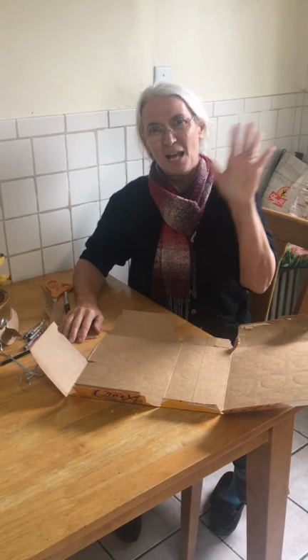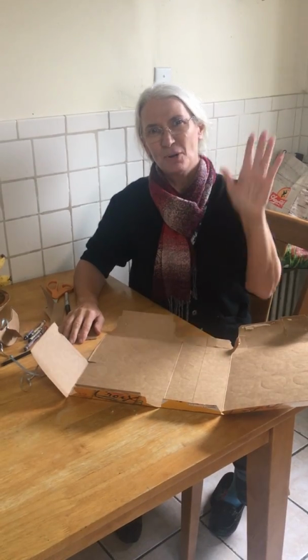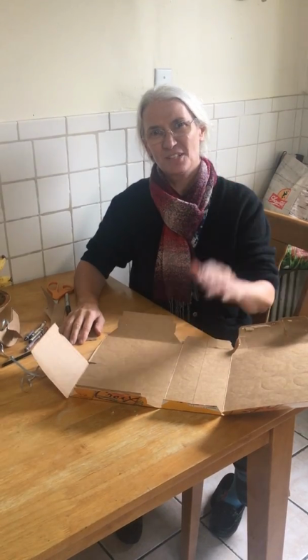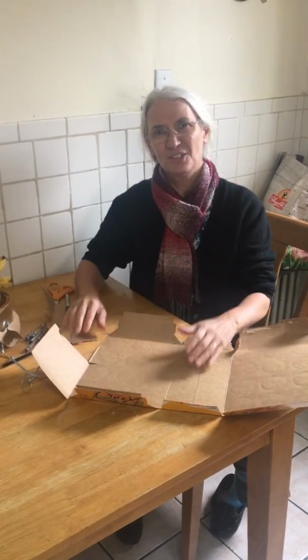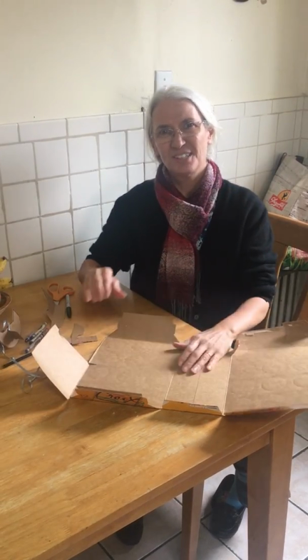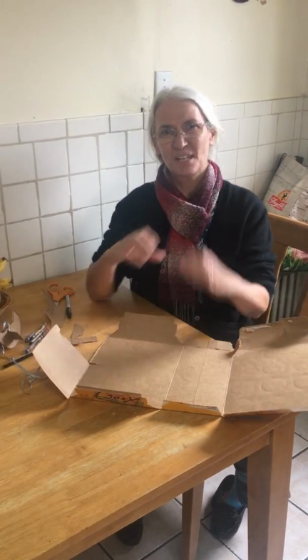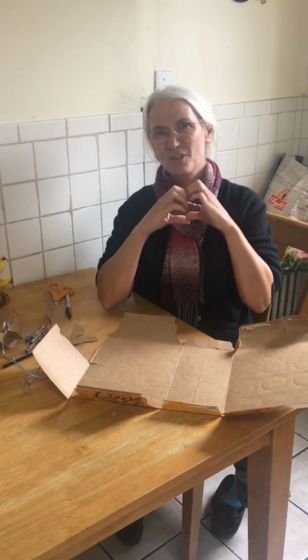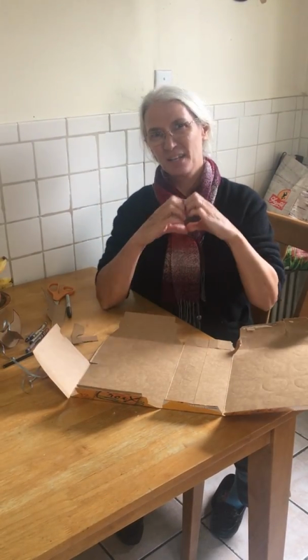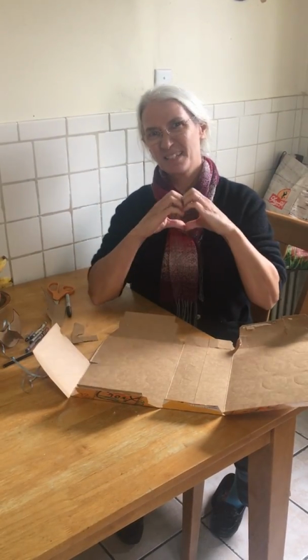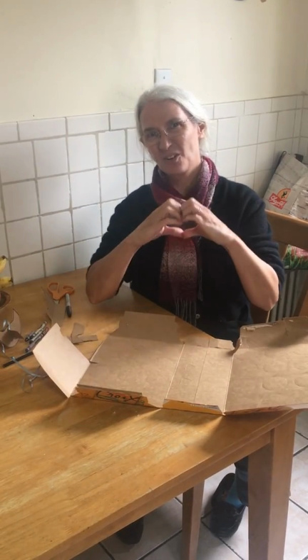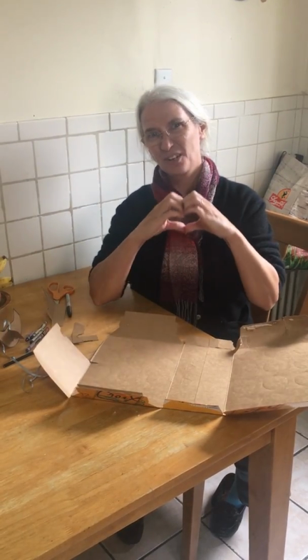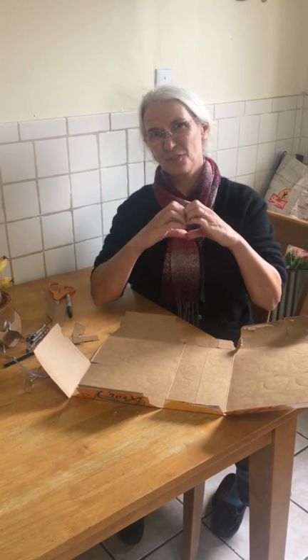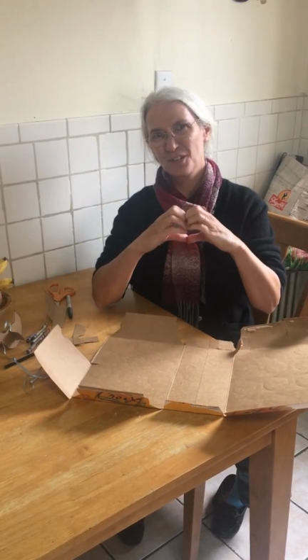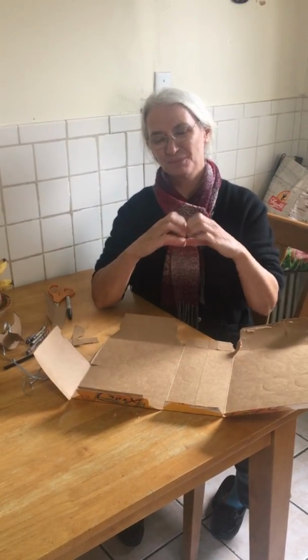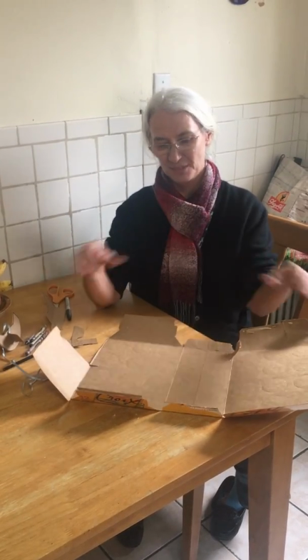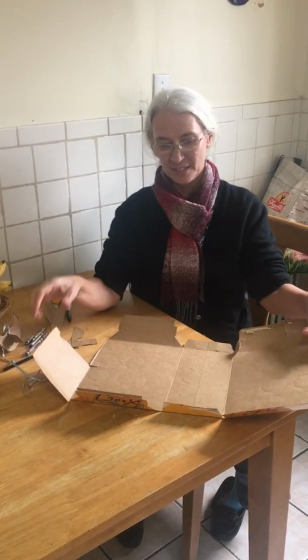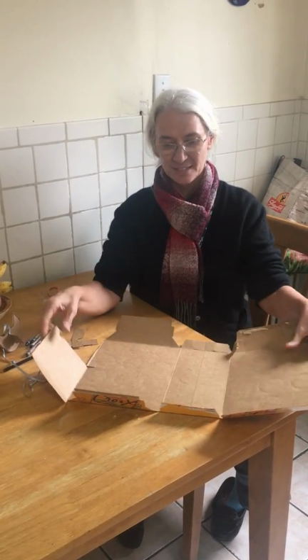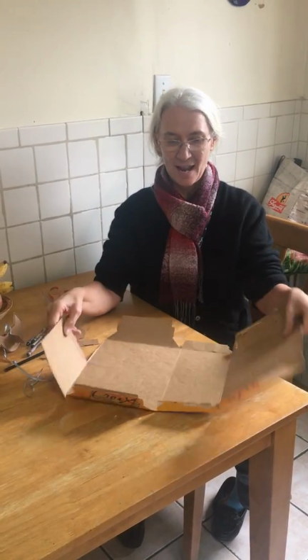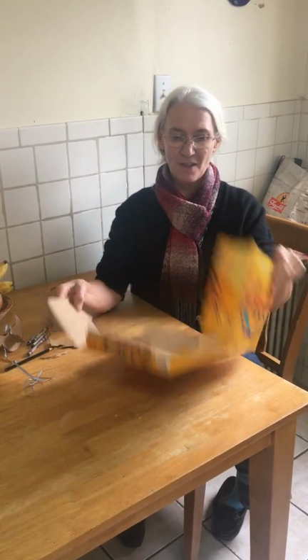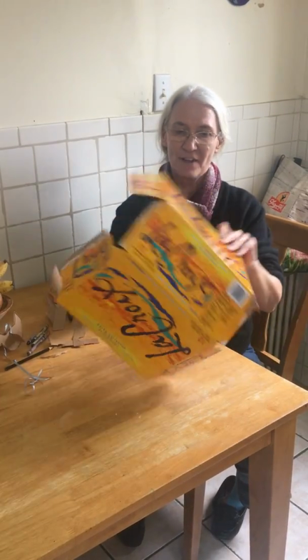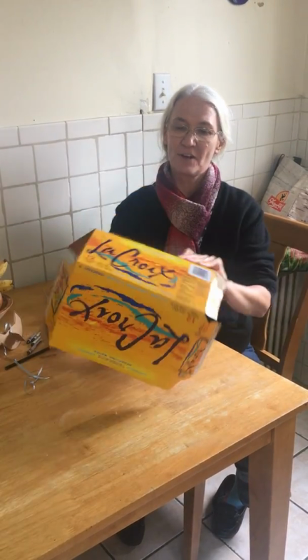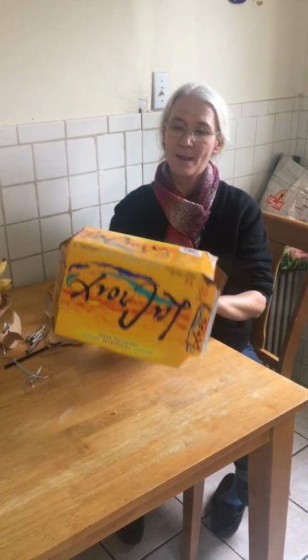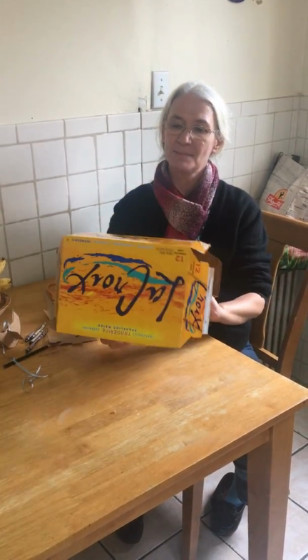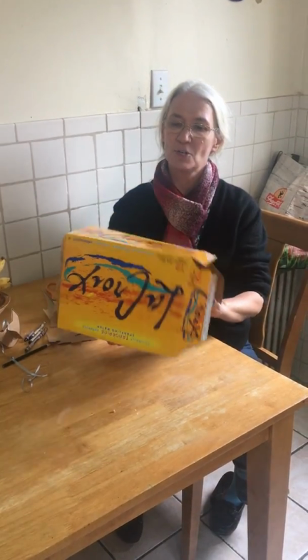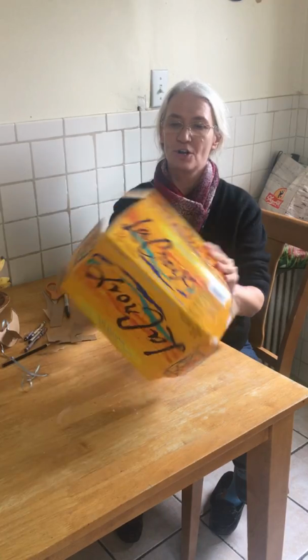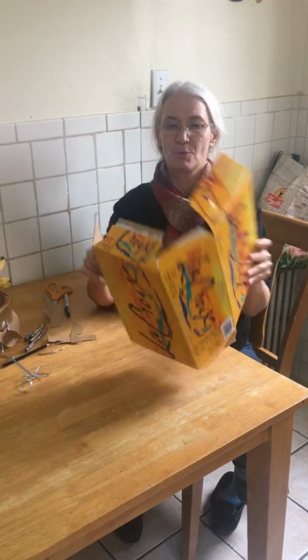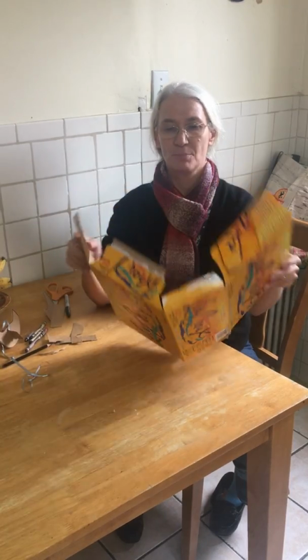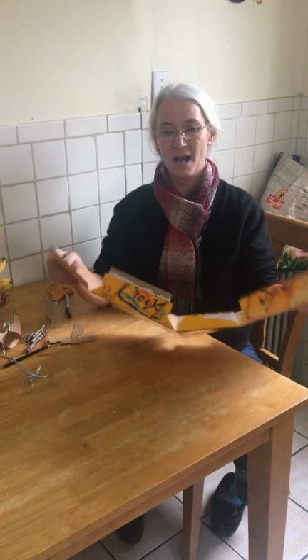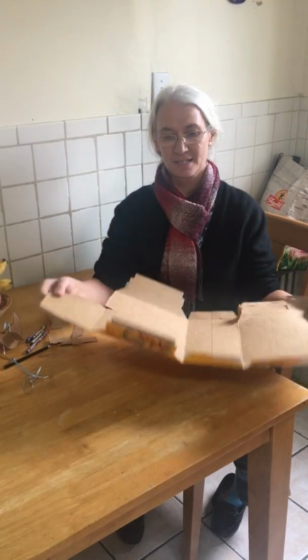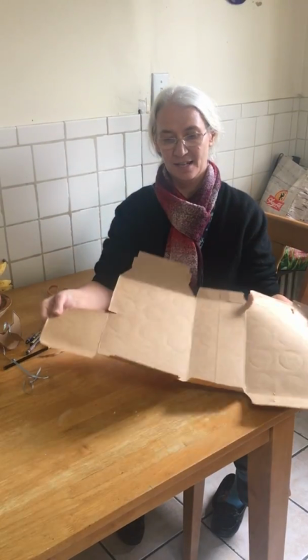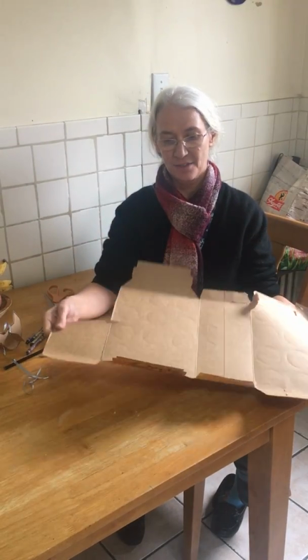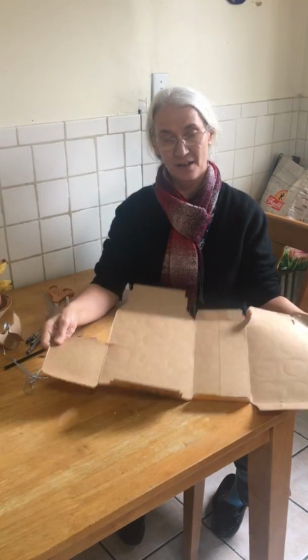Hi boys and girls, I'm really missing all of you. Today I found an empty cardboard box and I thought, I'm gonna make something.